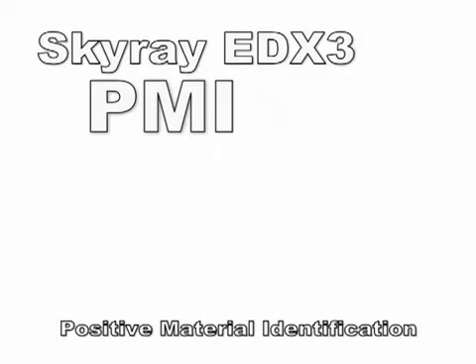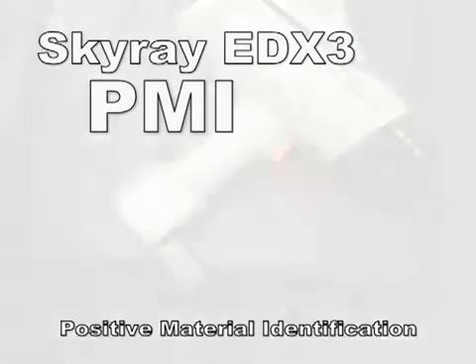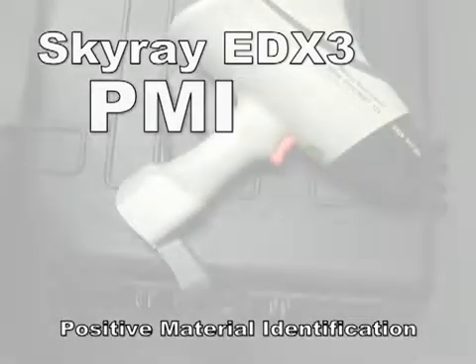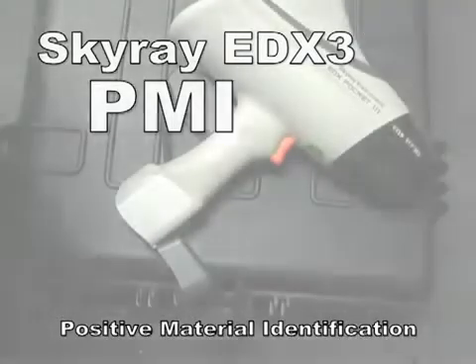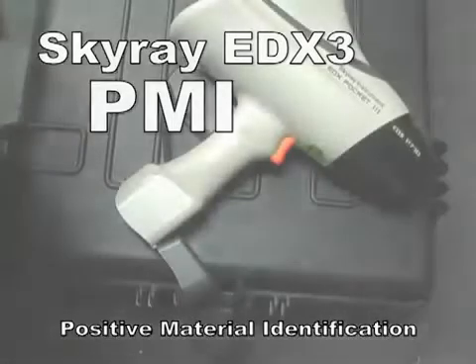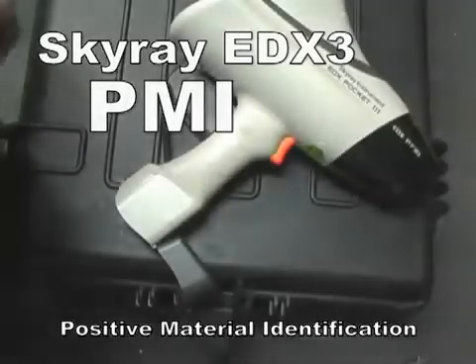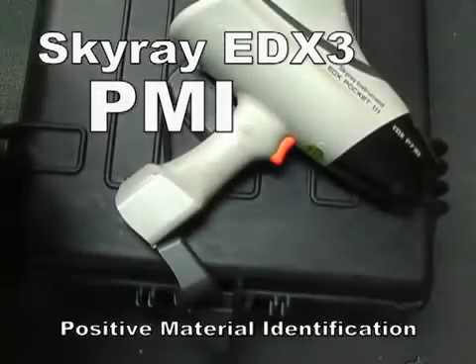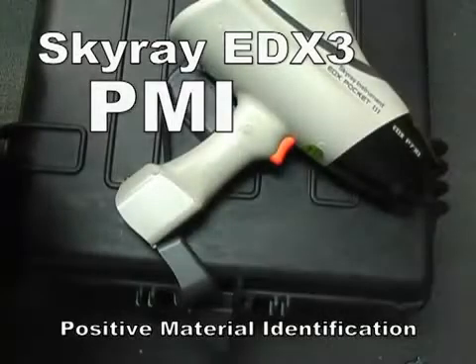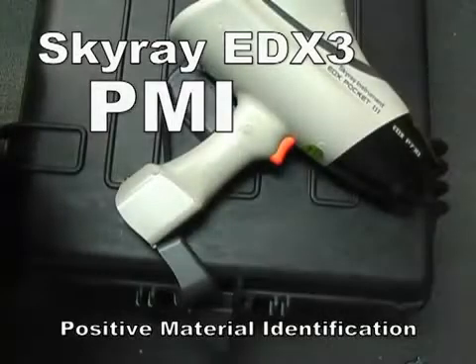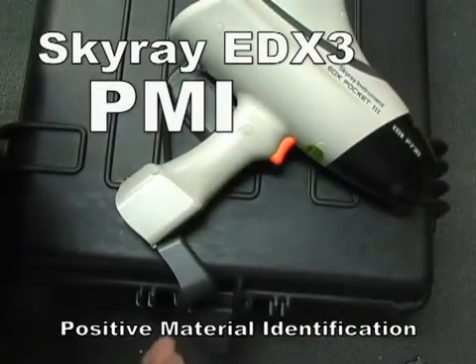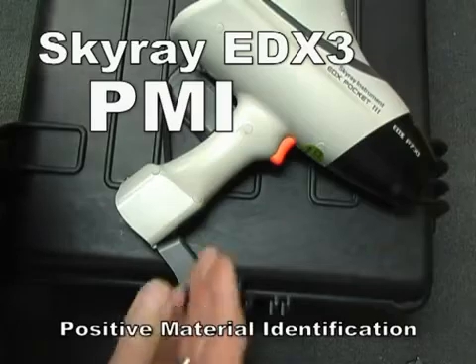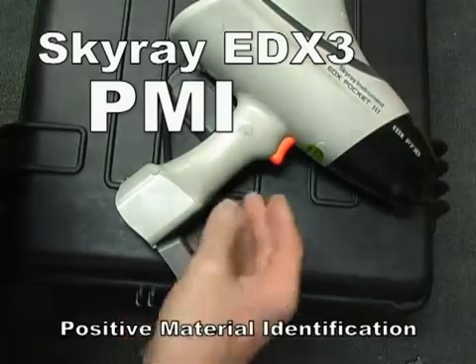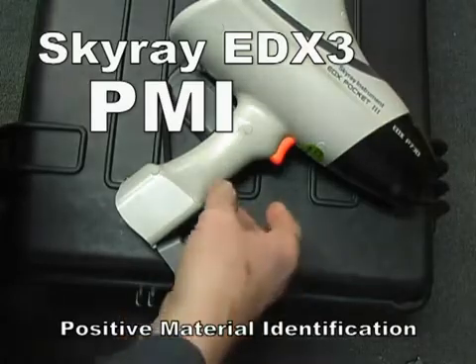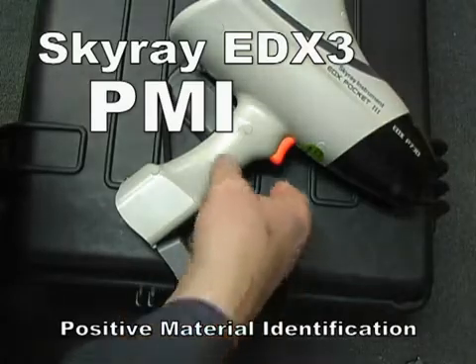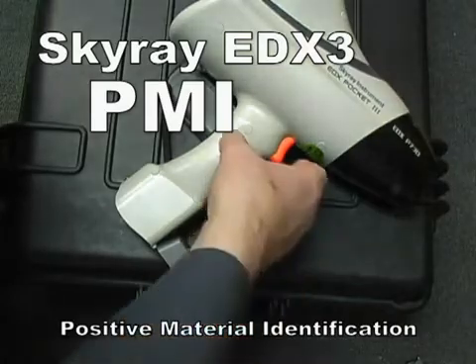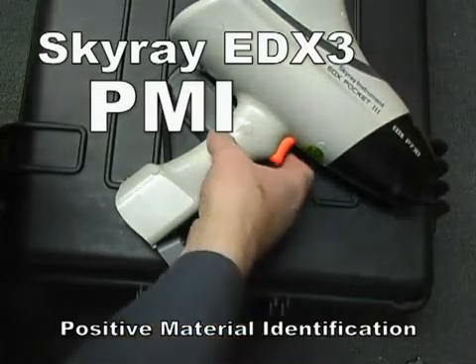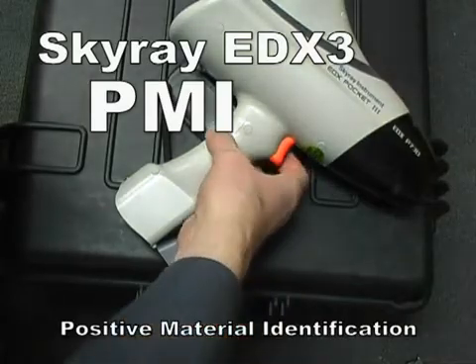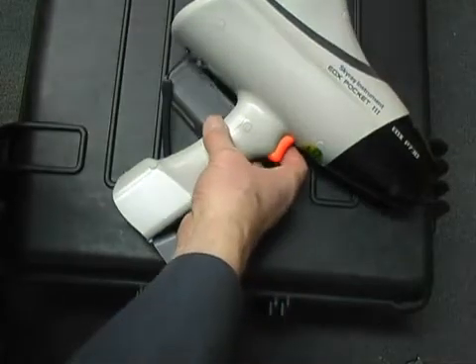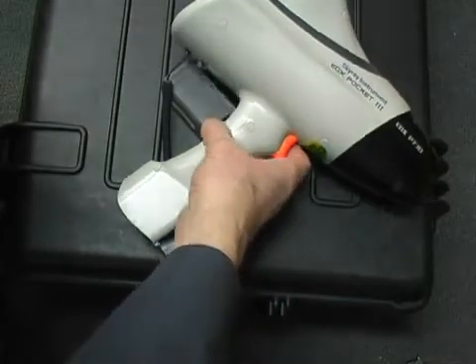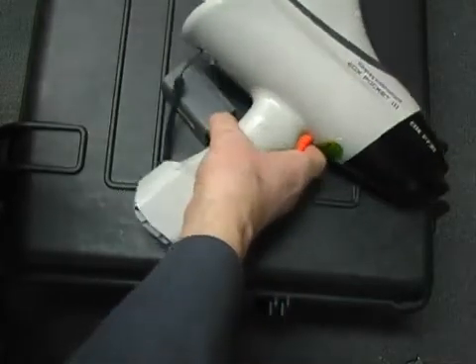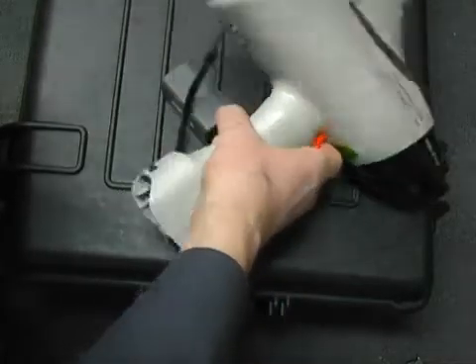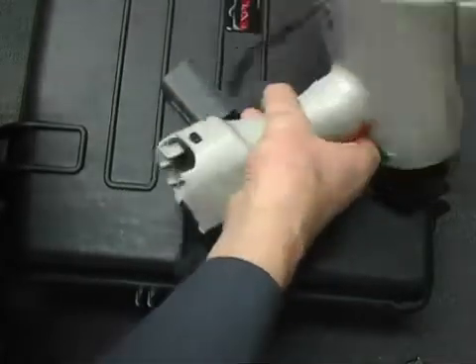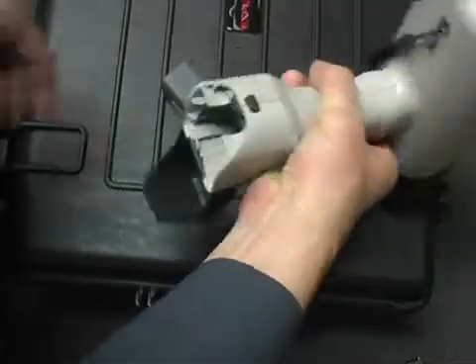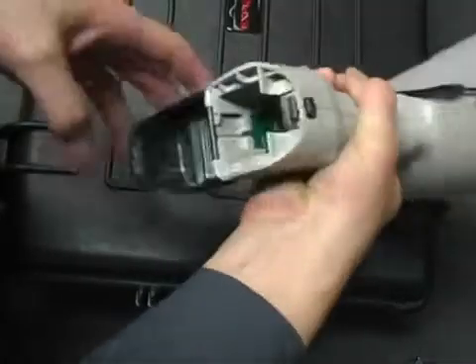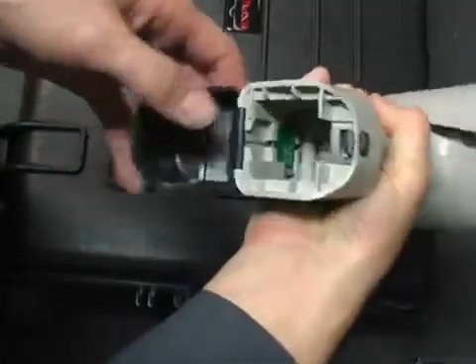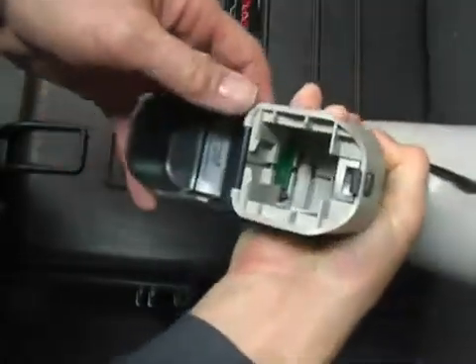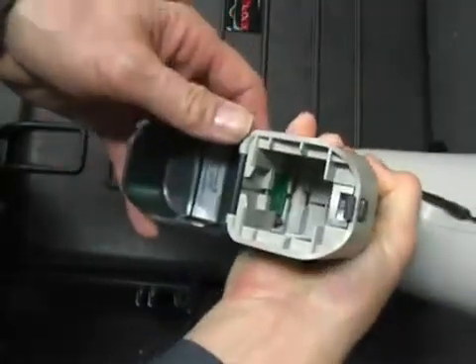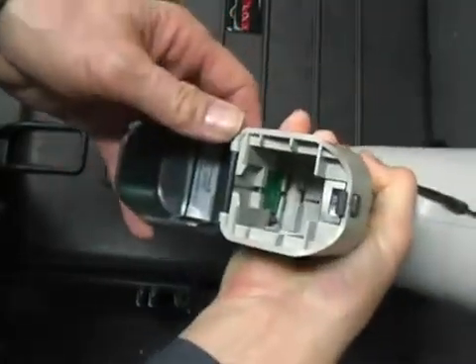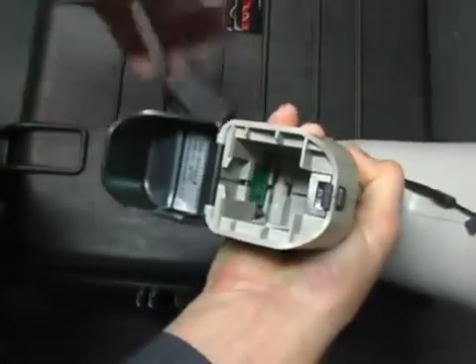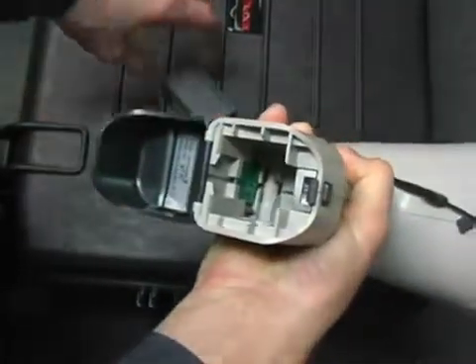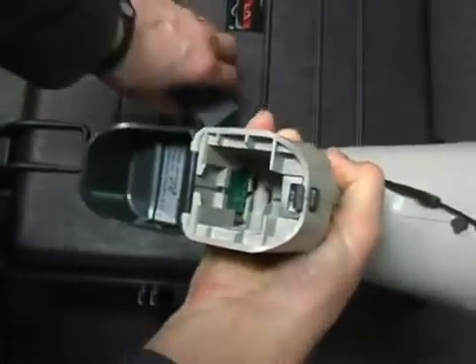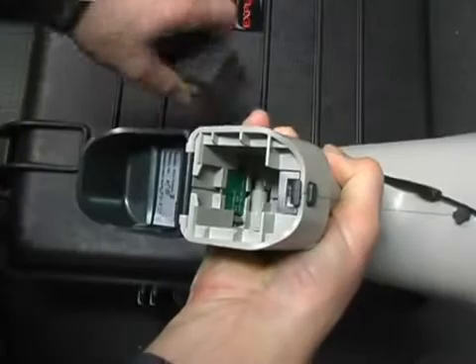I'll now demonstrate using the SkyRay EDX3 to test an alloy sample. We need to insert the battery.